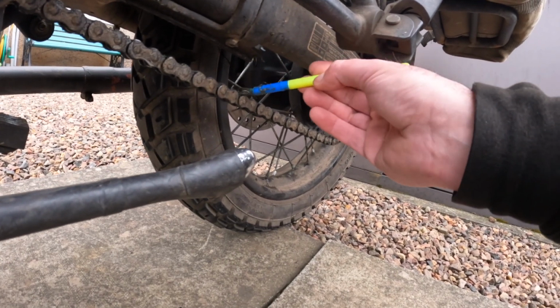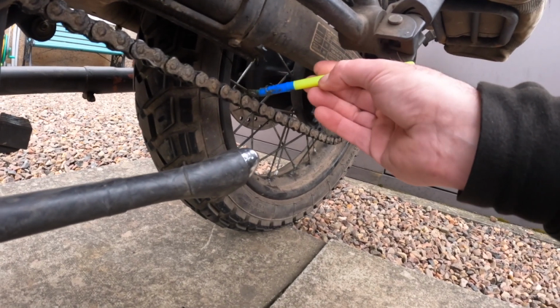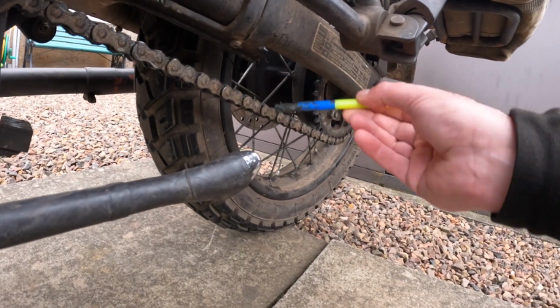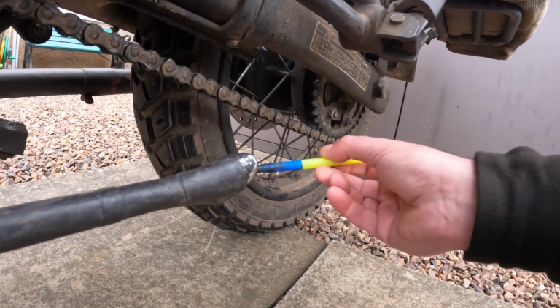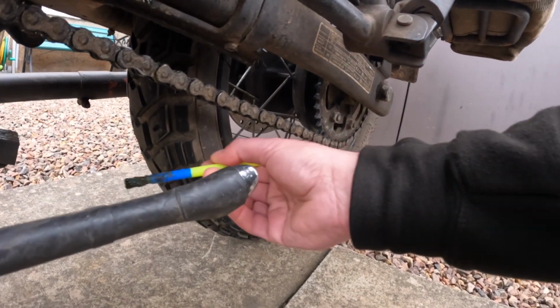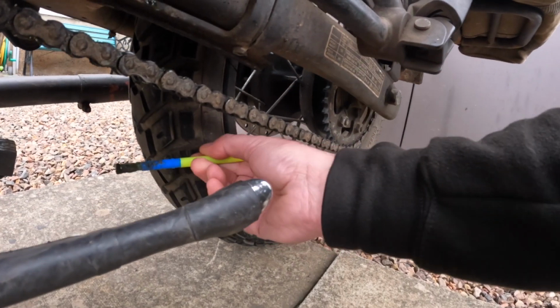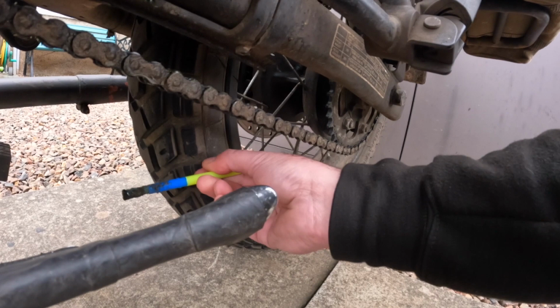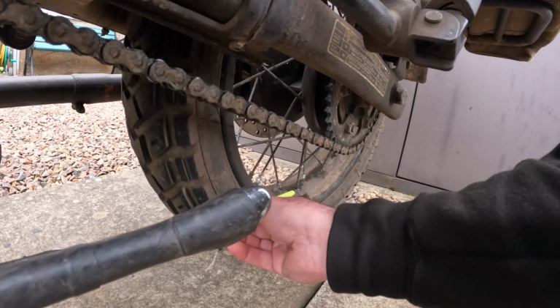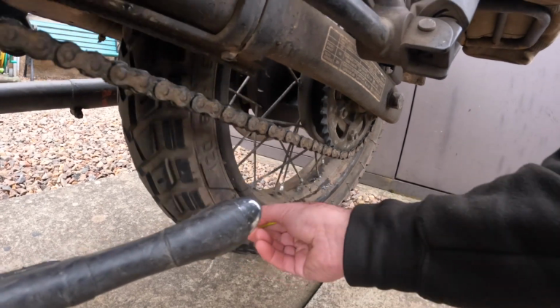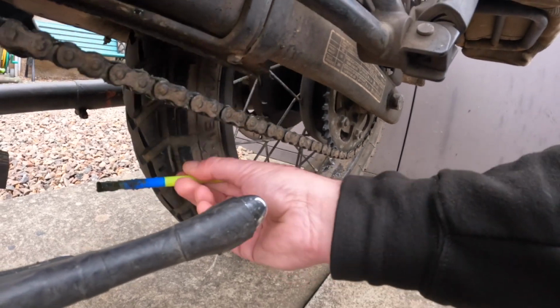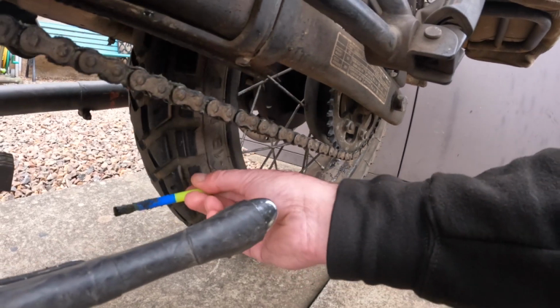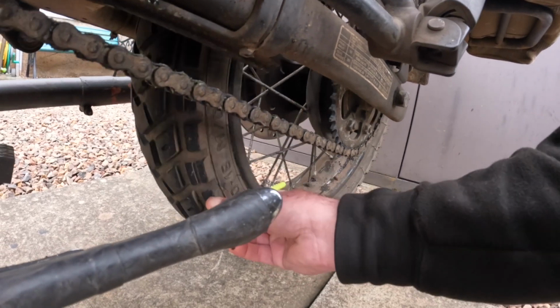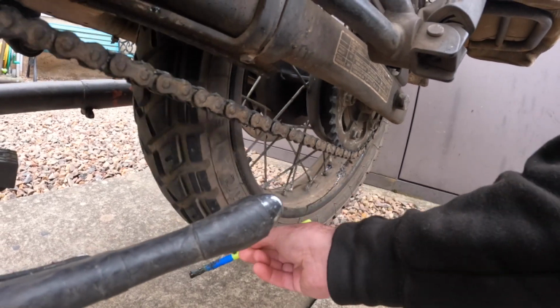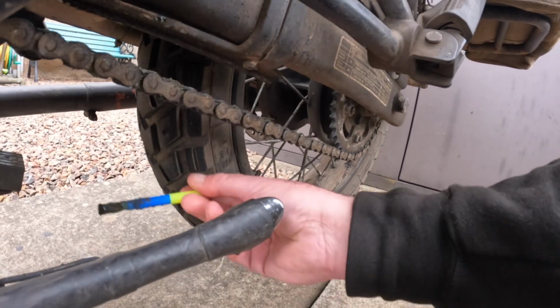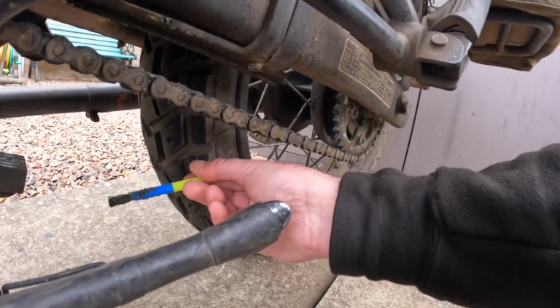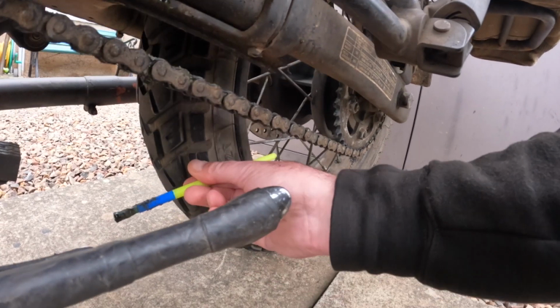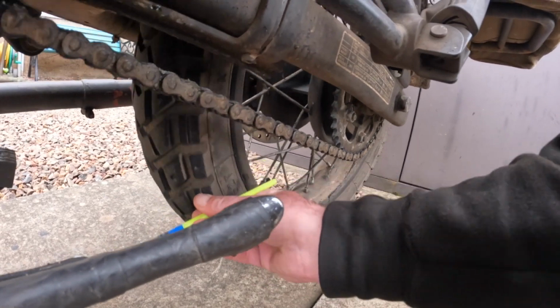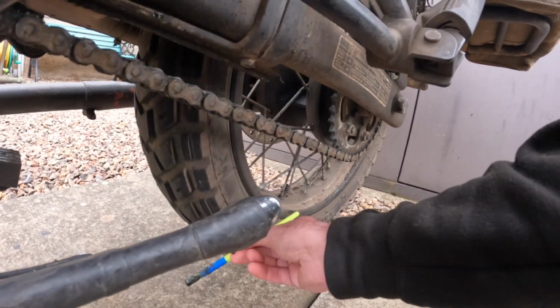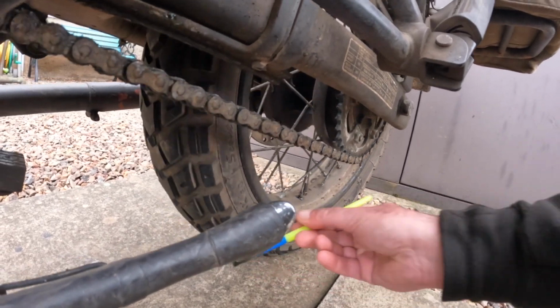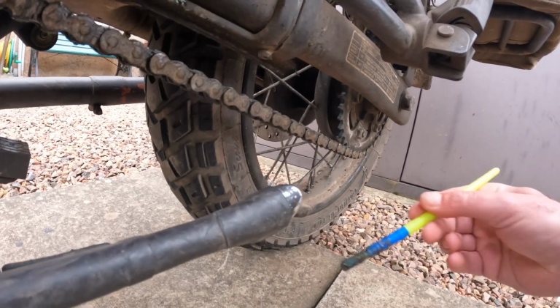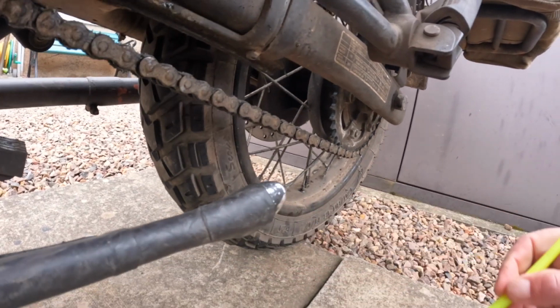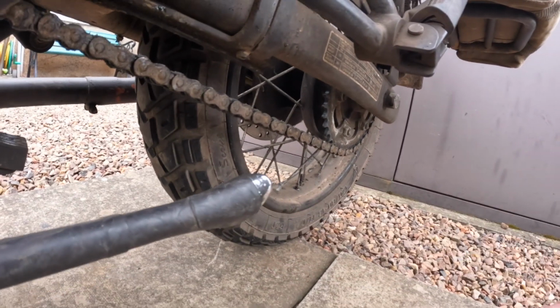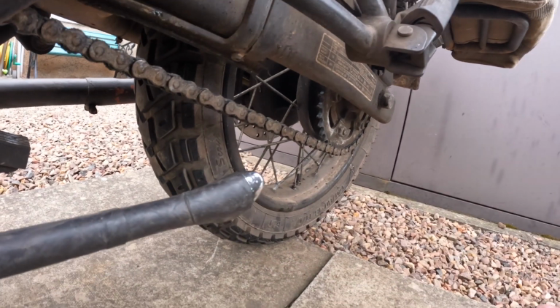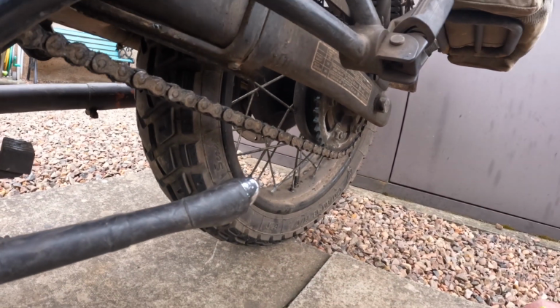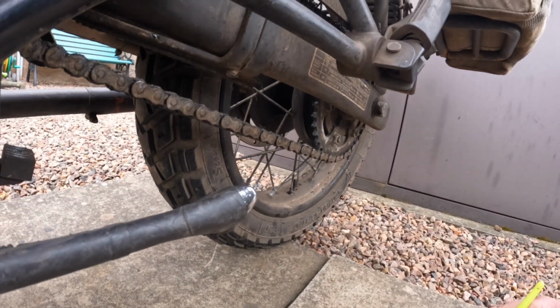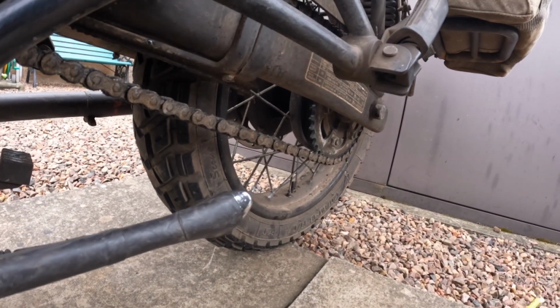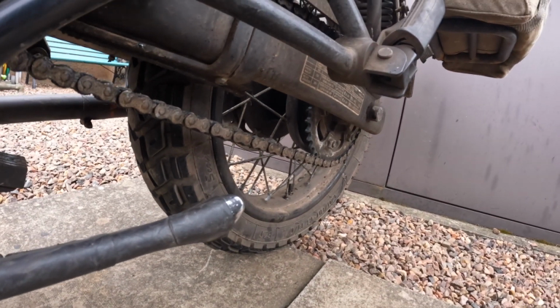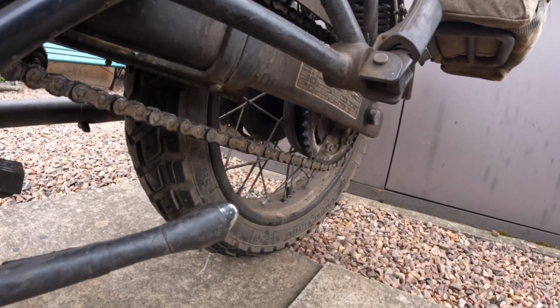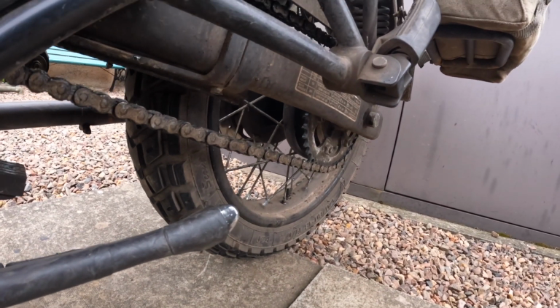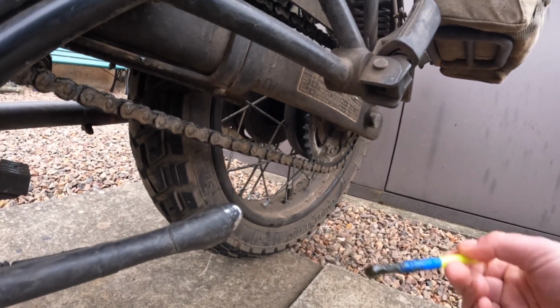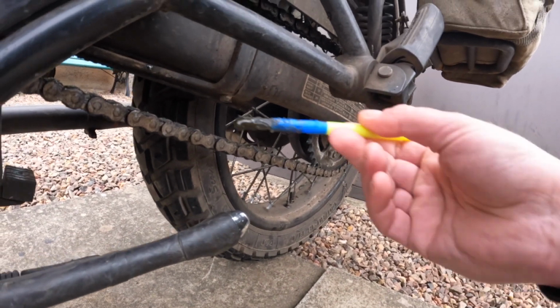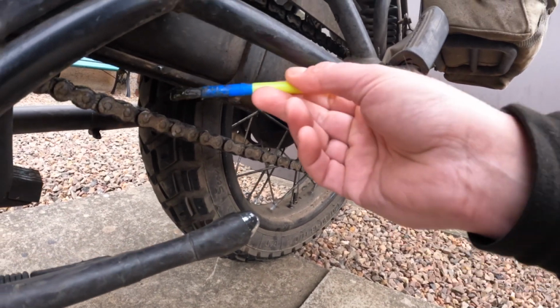I just brush it on the inside of the chain, across the rollers, and over the o-rings as well to help protect them.